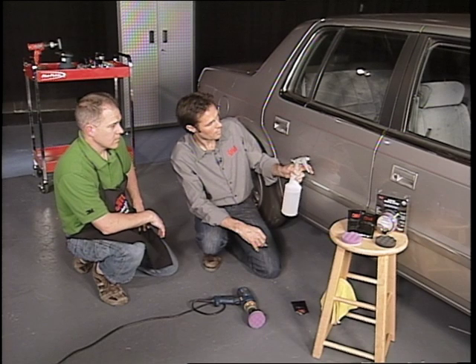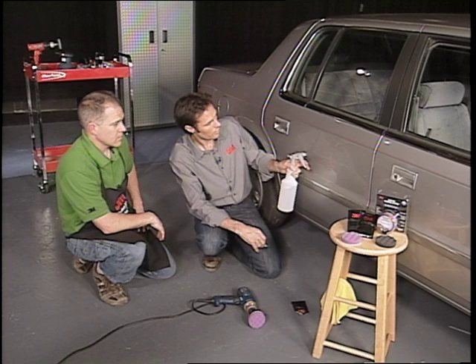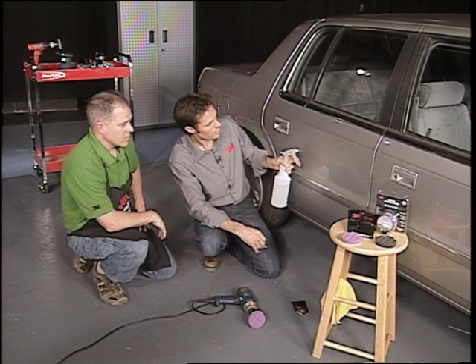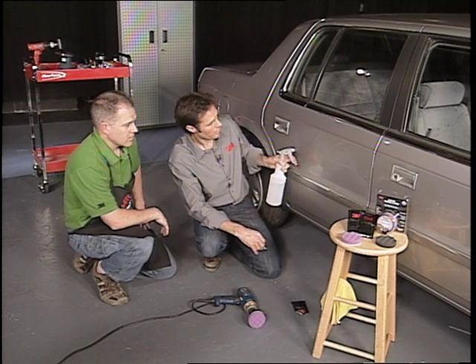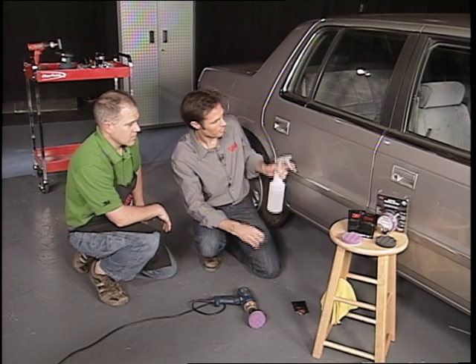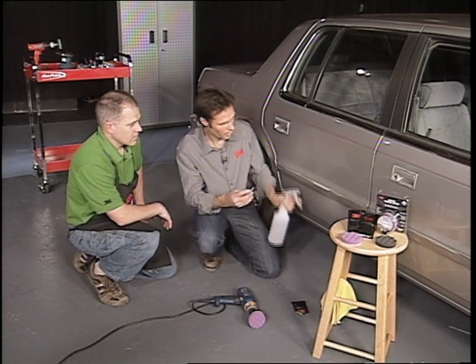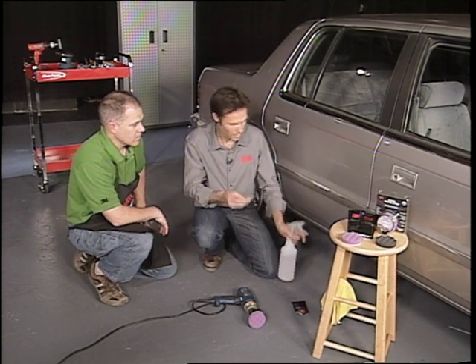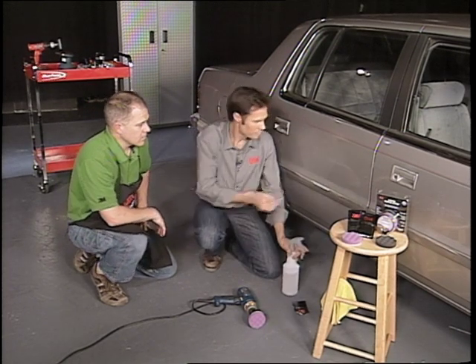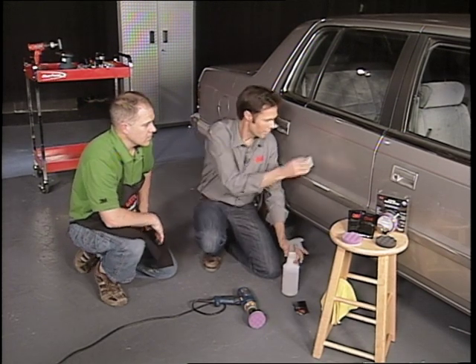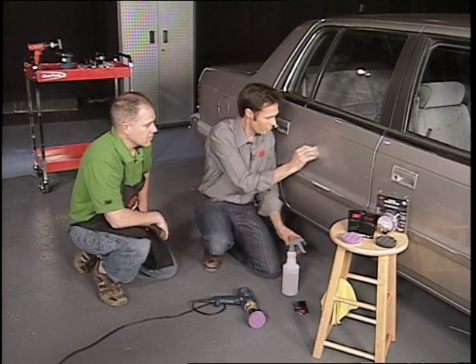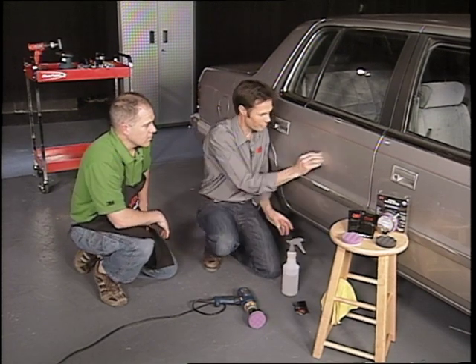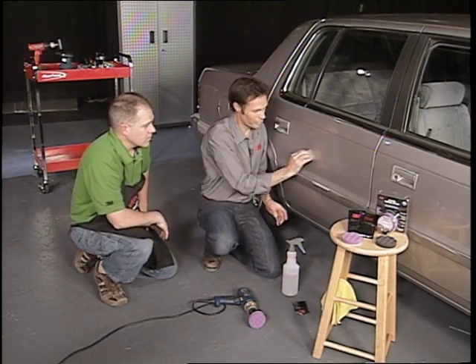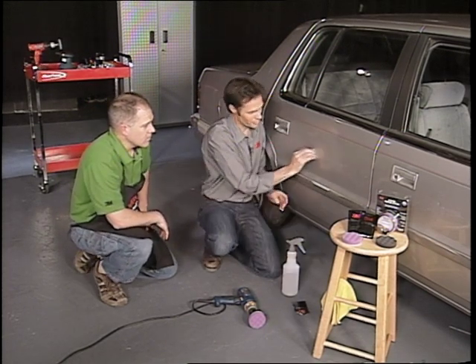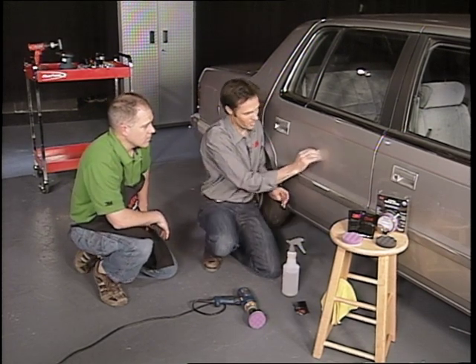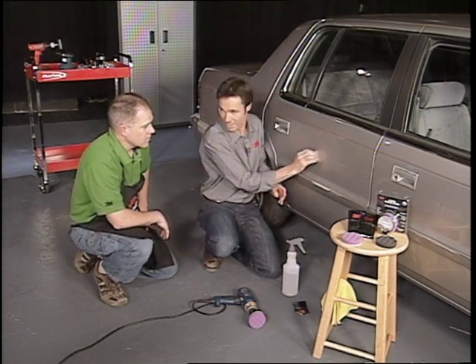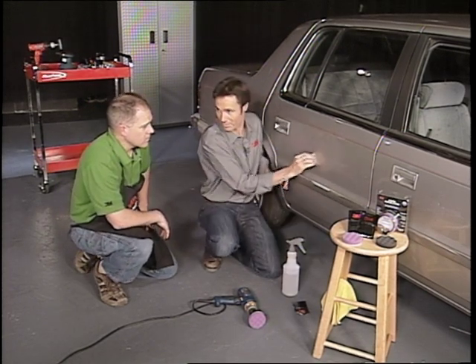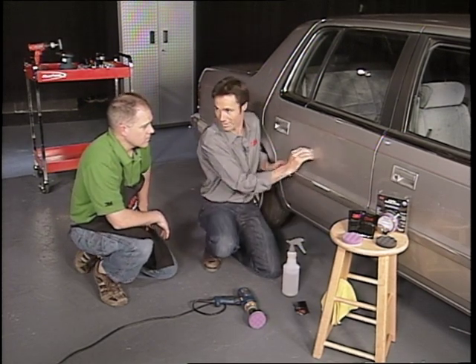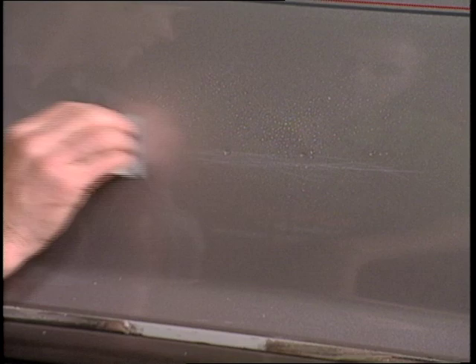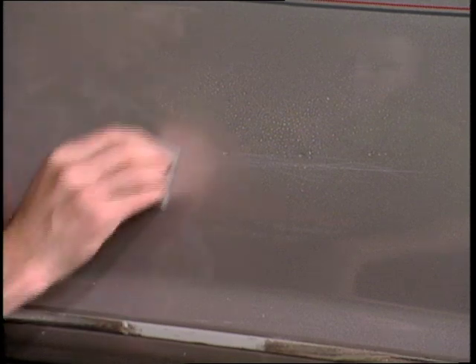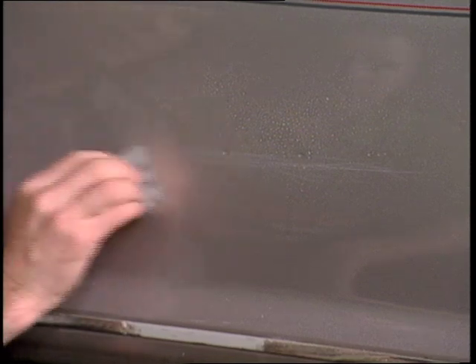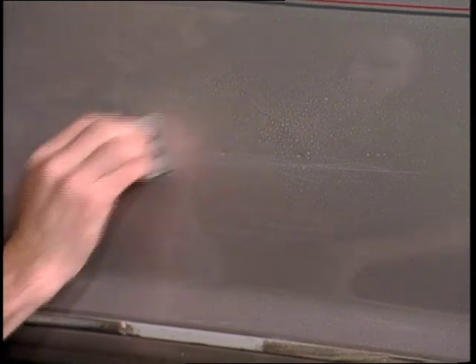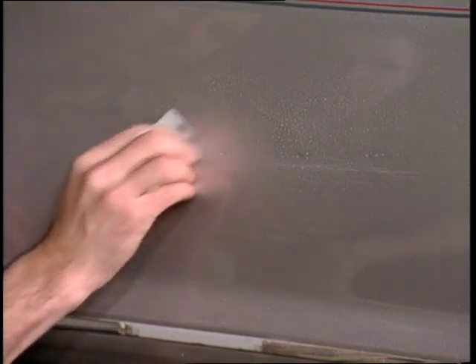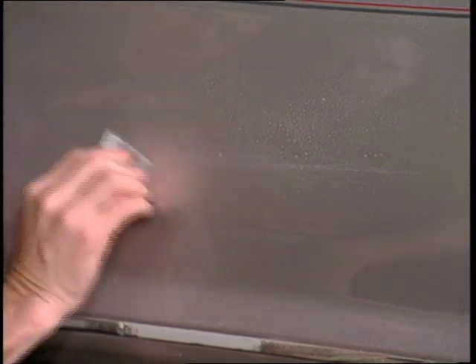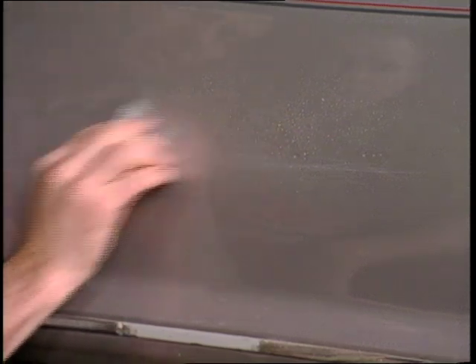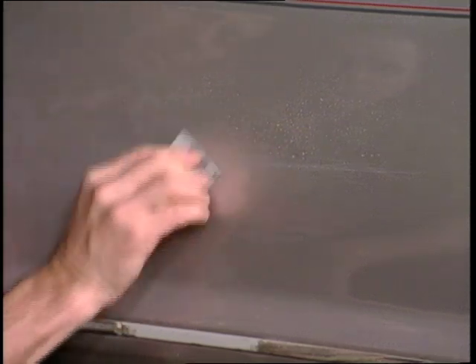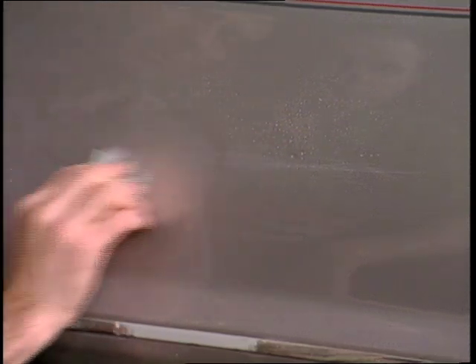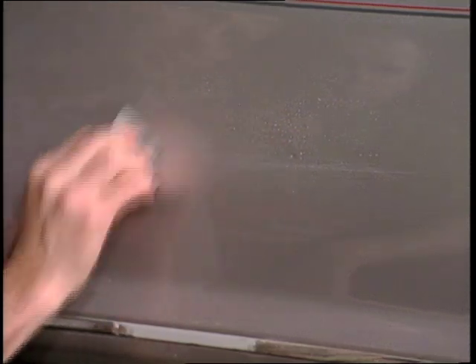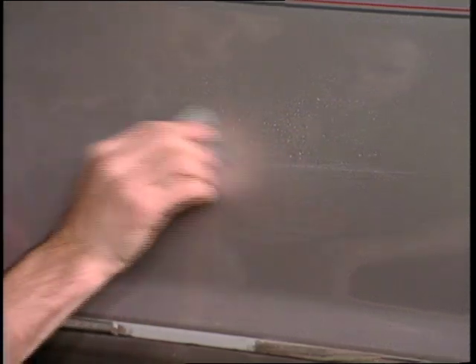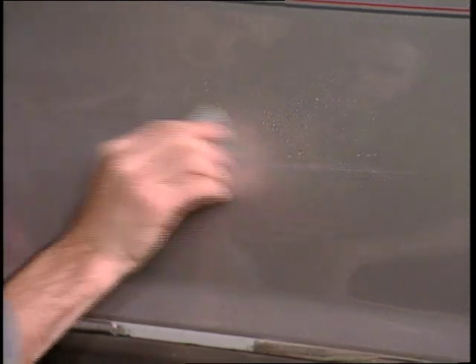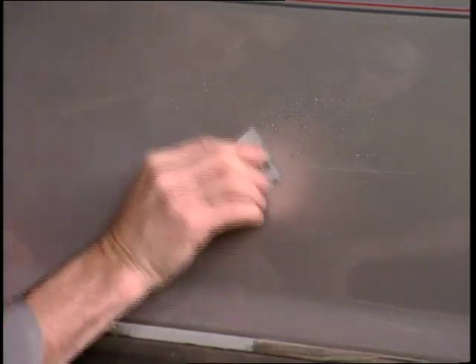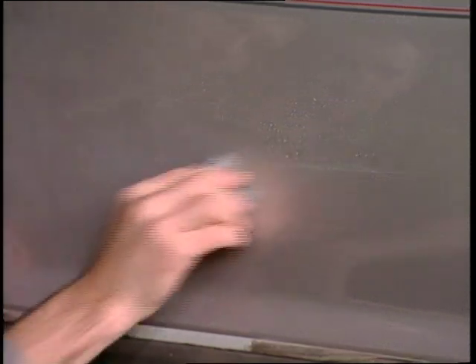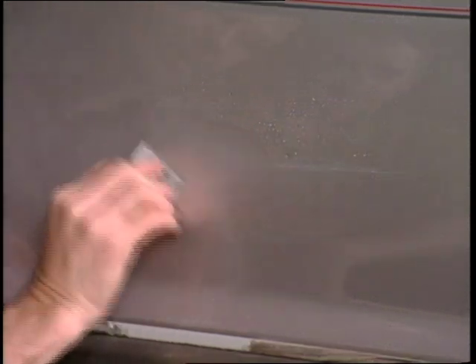Todd, this is going to have to be one of the most valuable products on the market, I think, because everyone has these scratches on their cars.